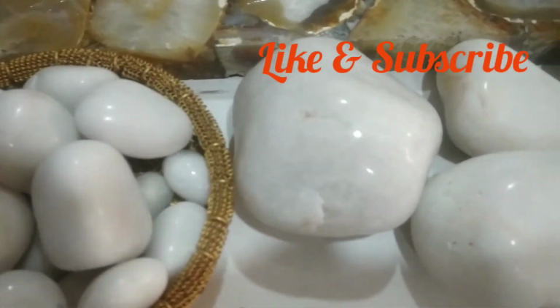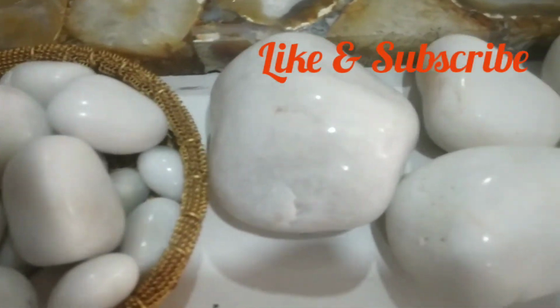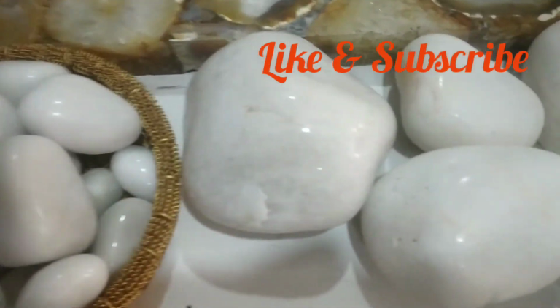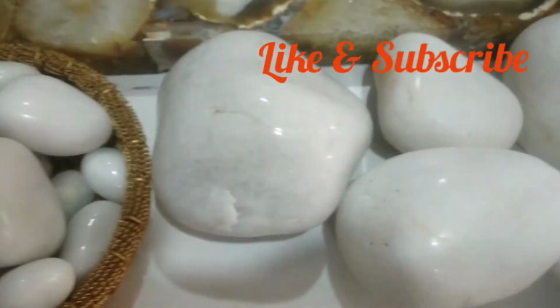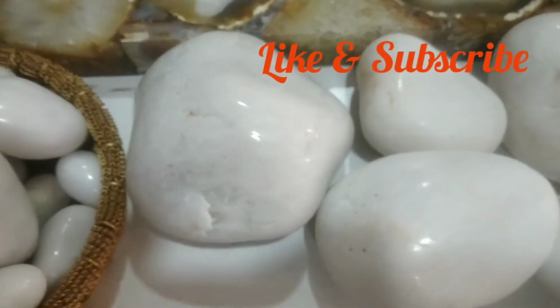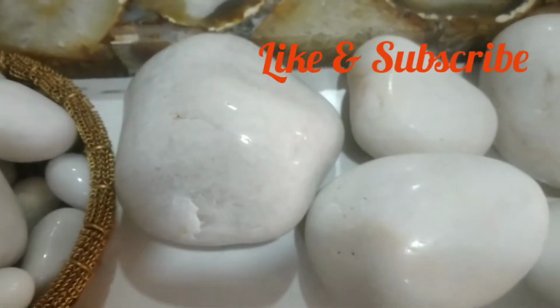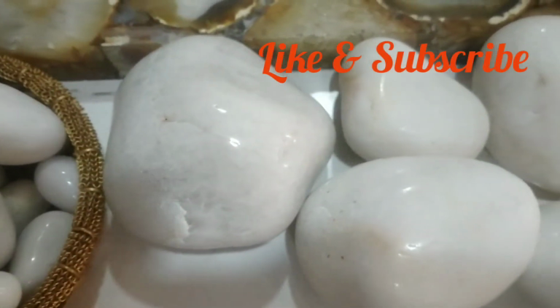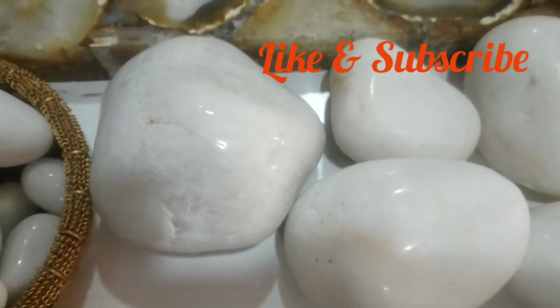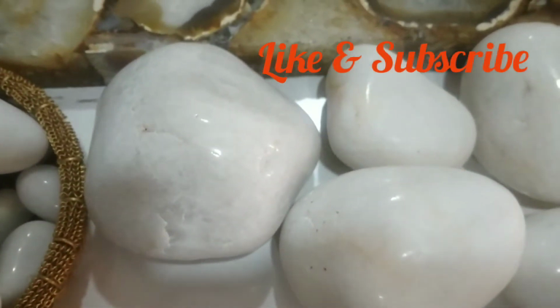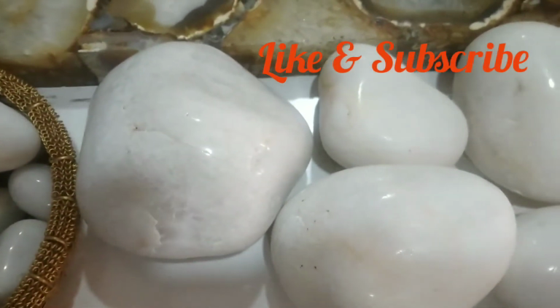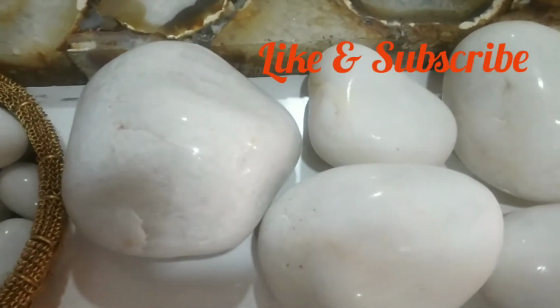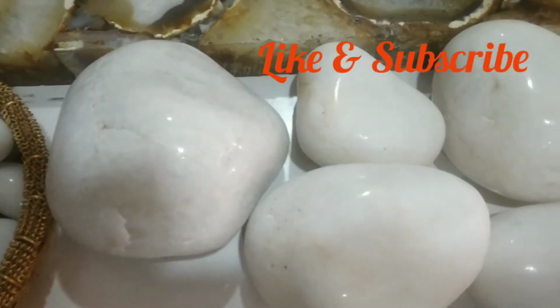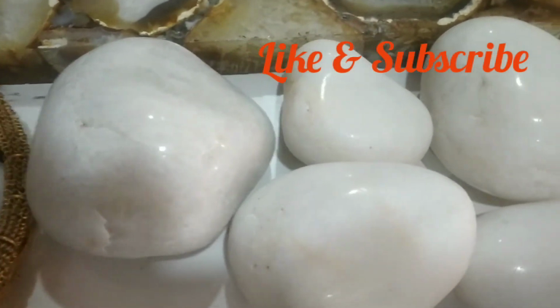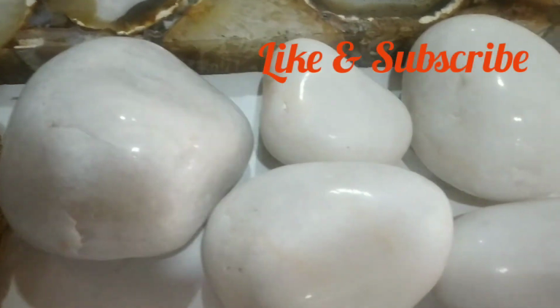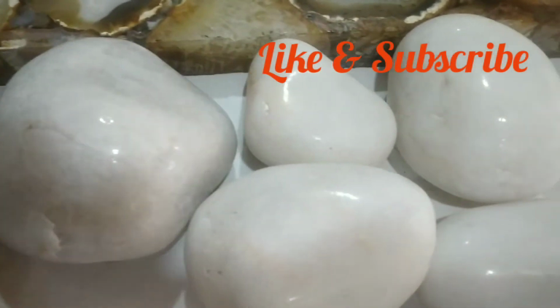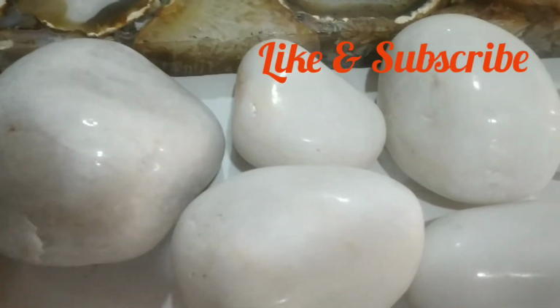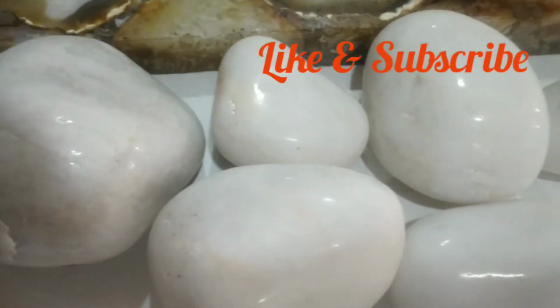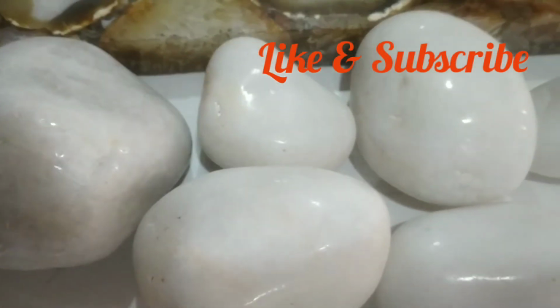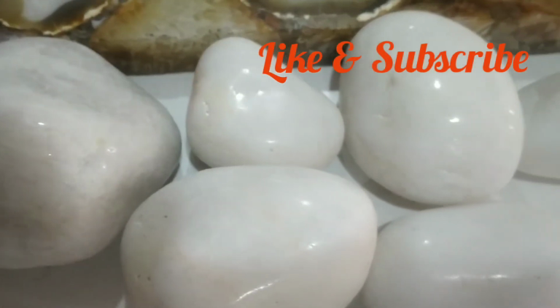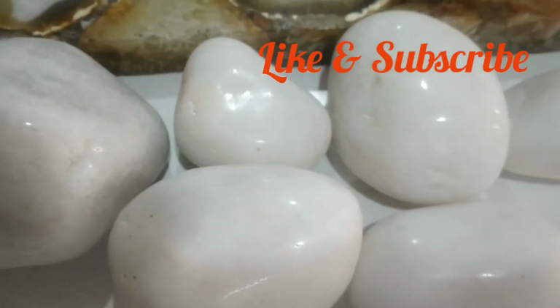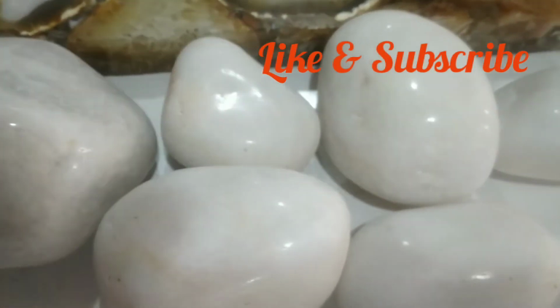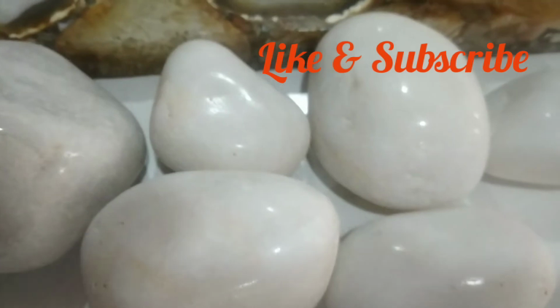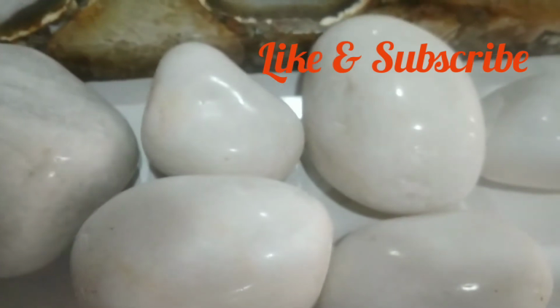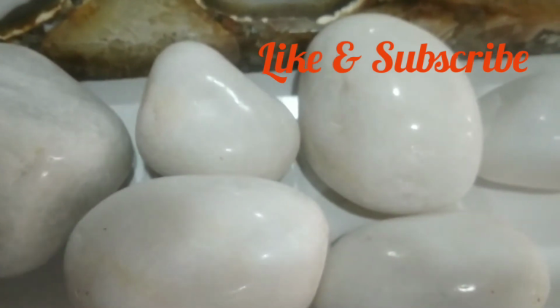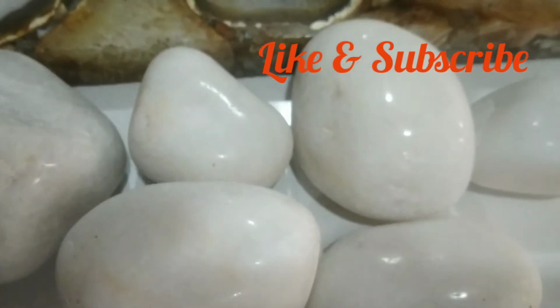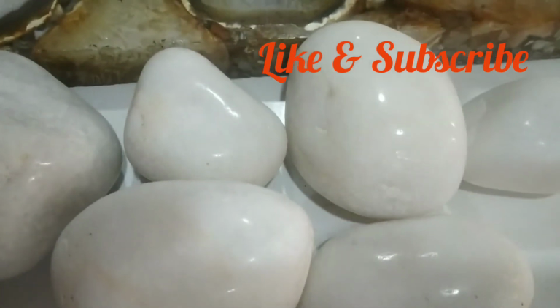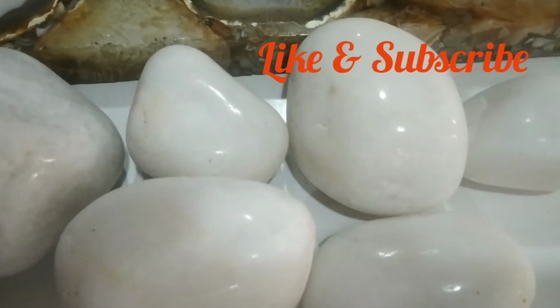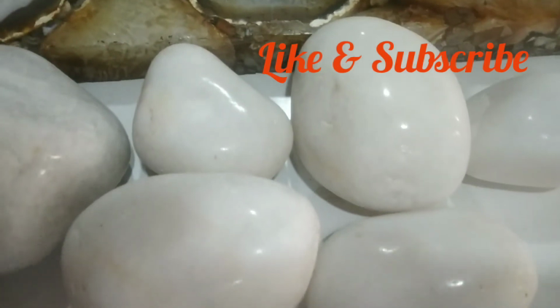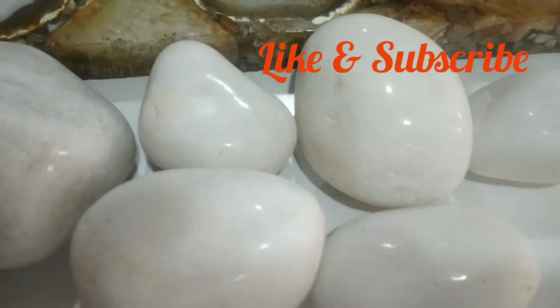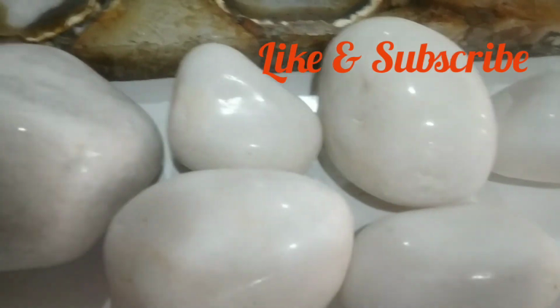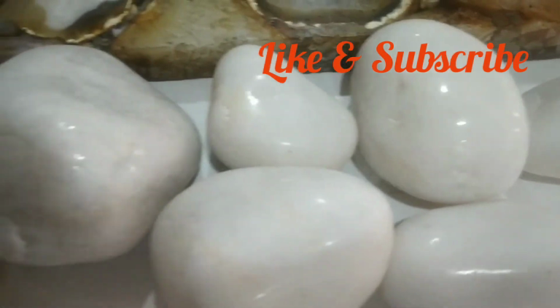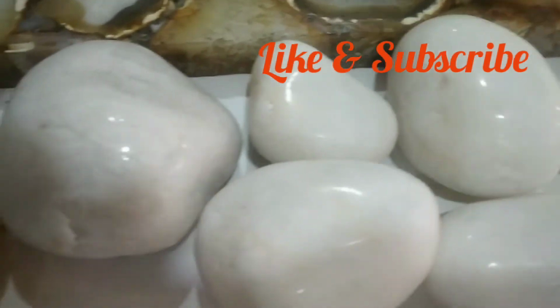If you like this video, please like and subscribe. Thank you very much.